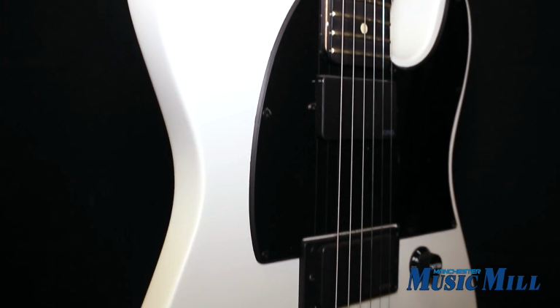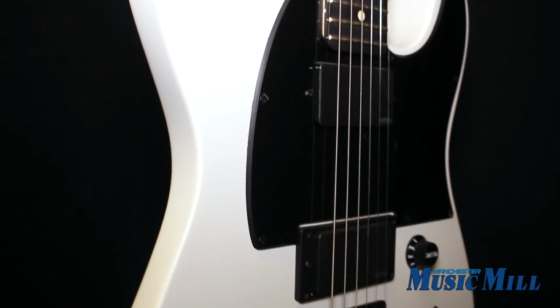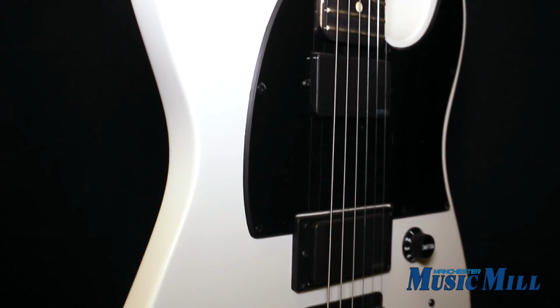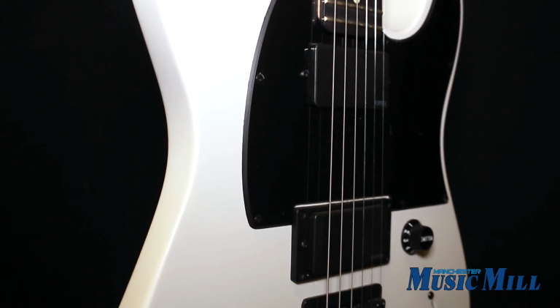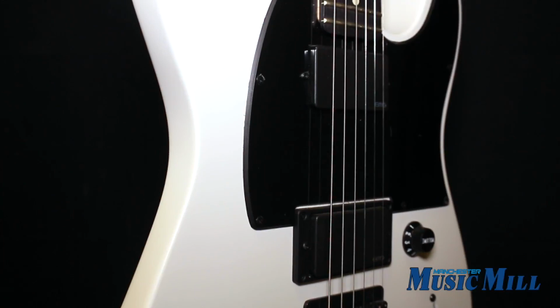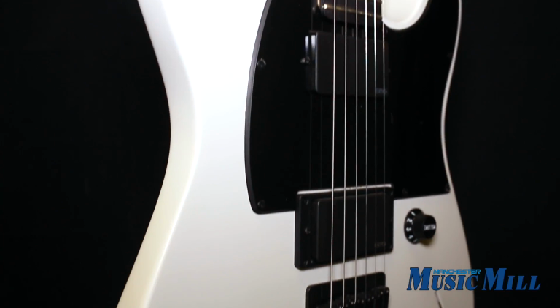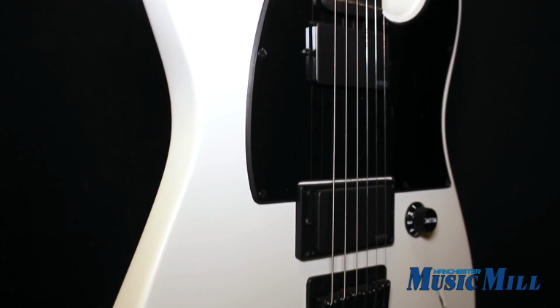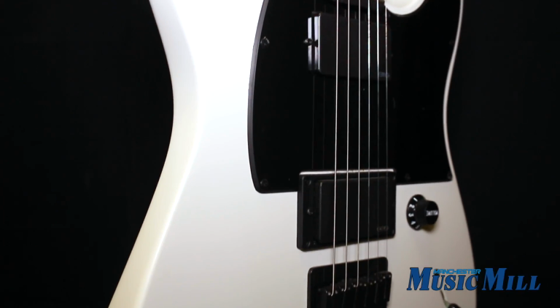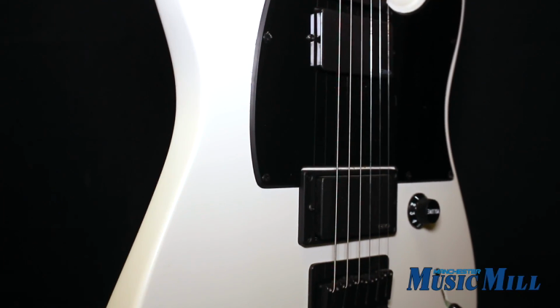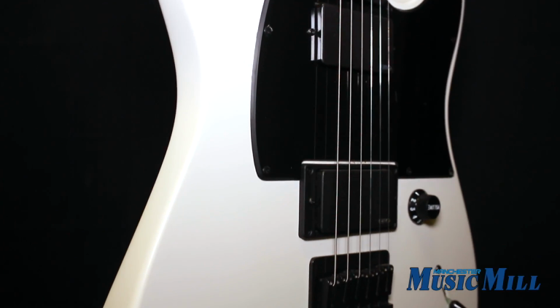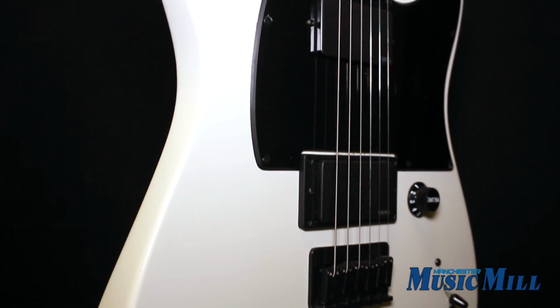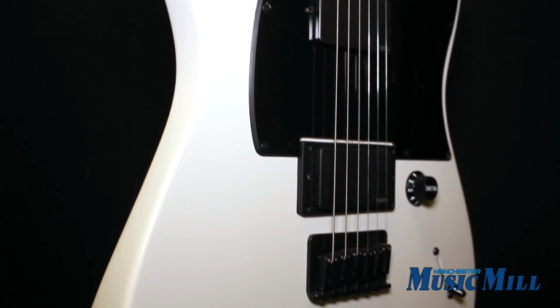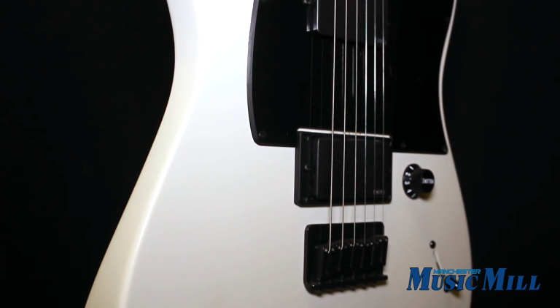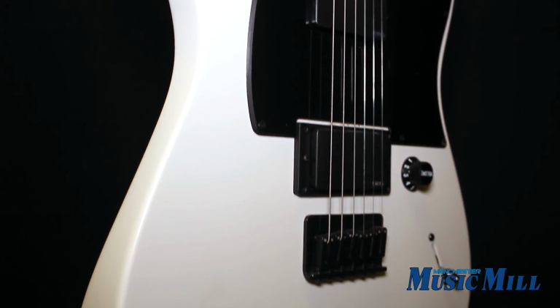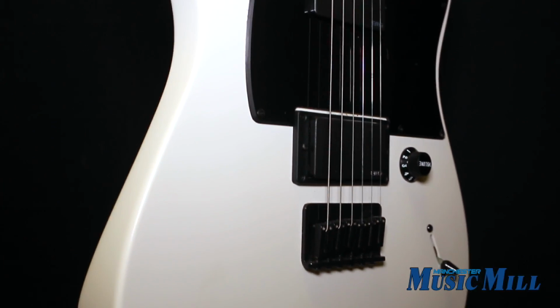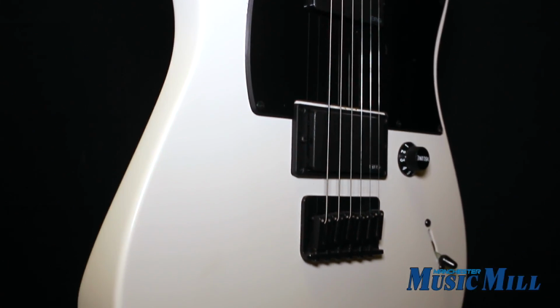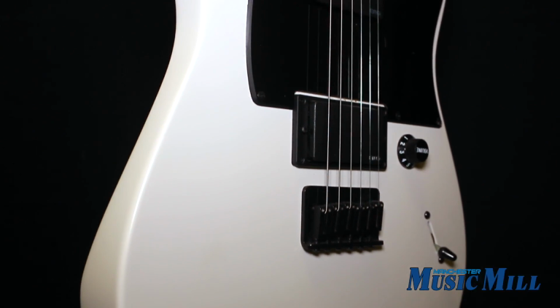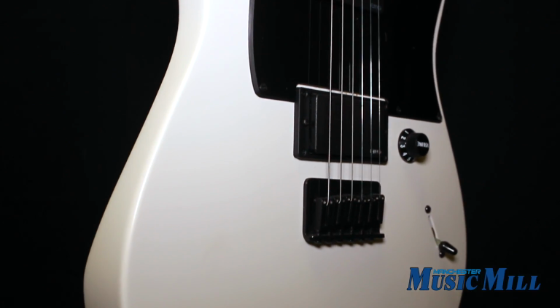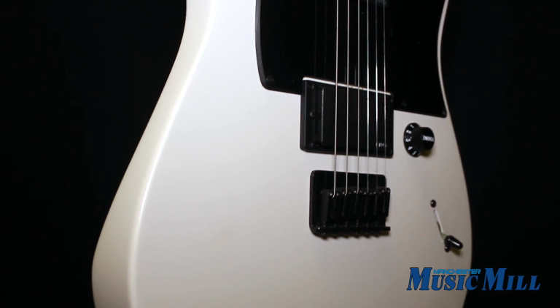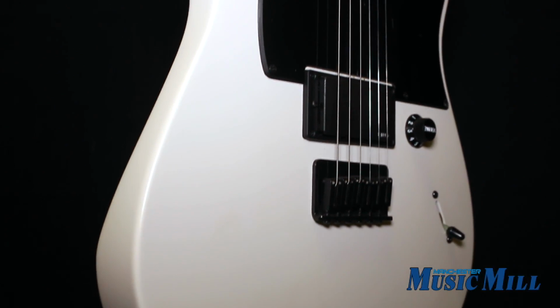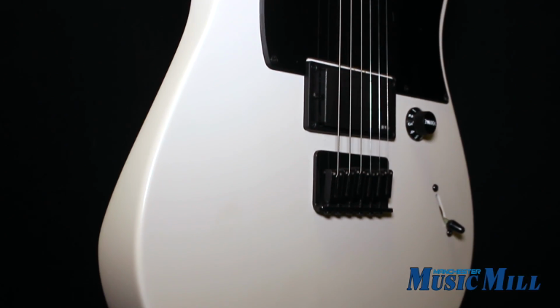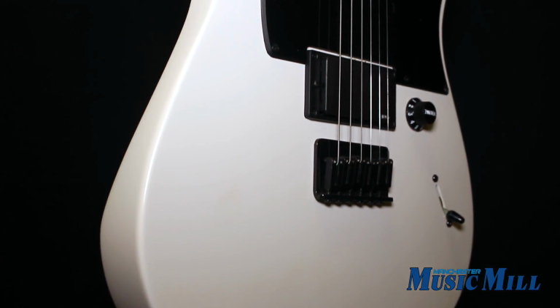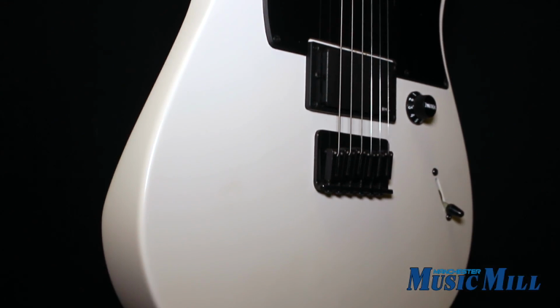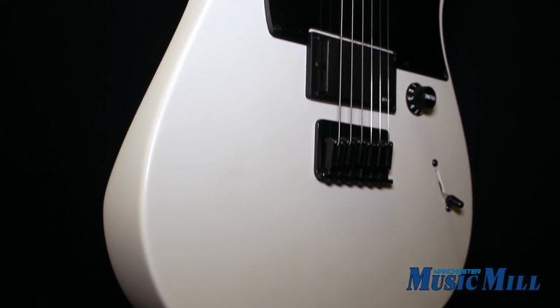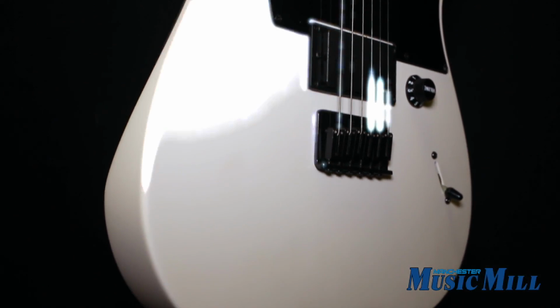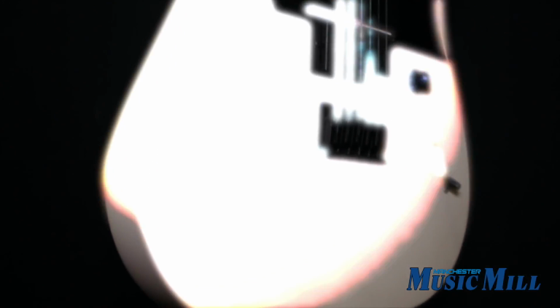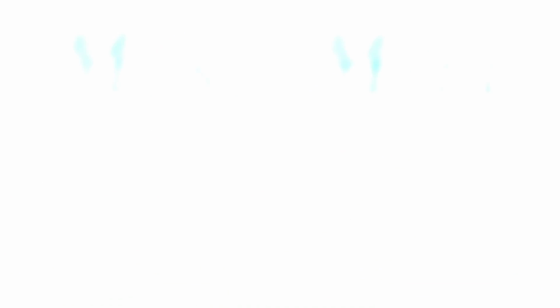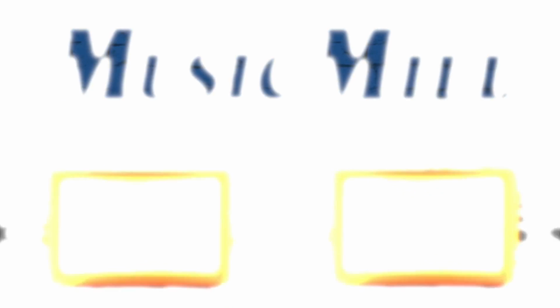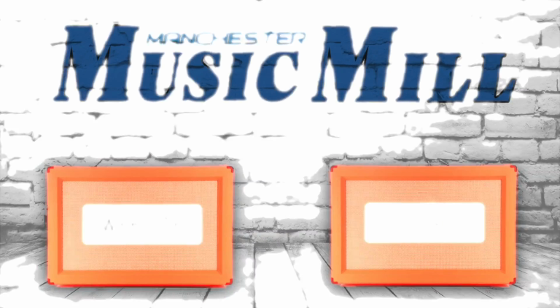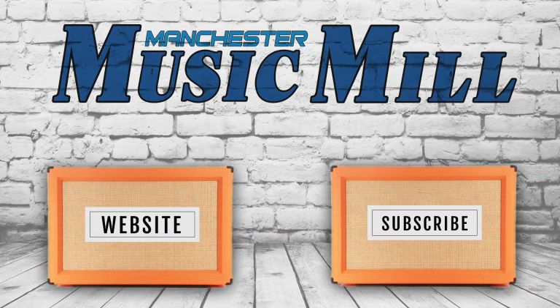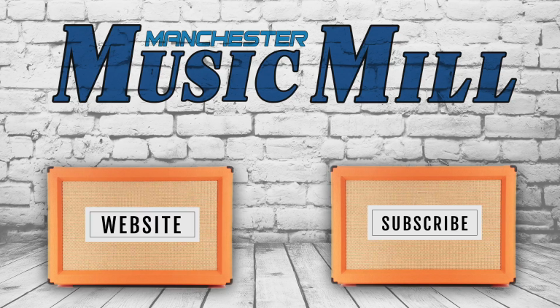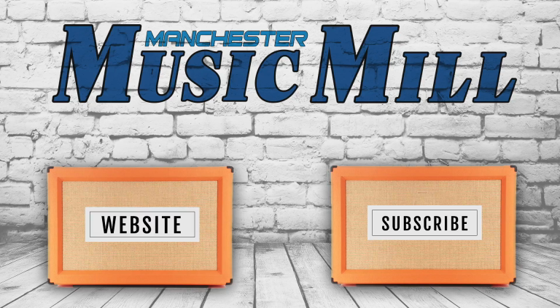So come on in and plug it in and witness the devastating tone for yourself. Thanks for watching and we'll see you soon.